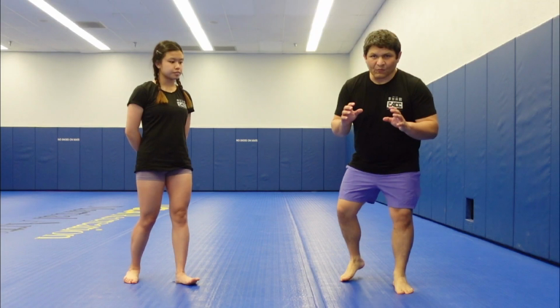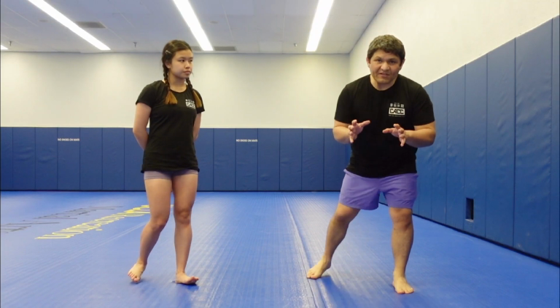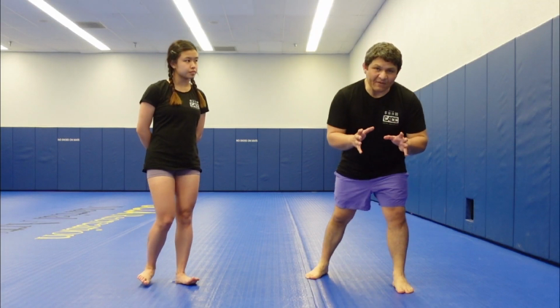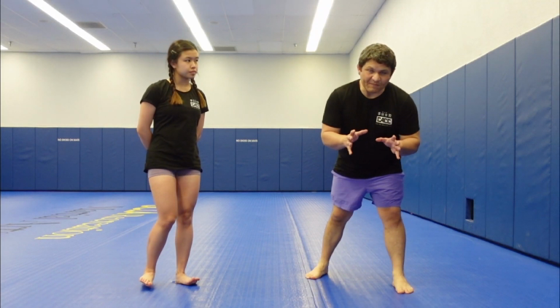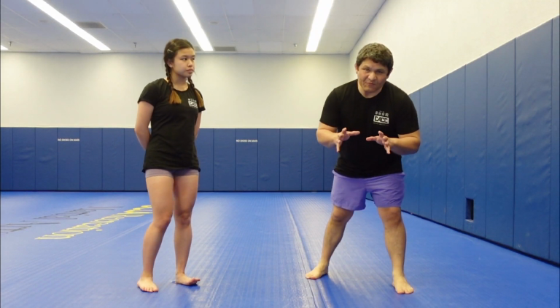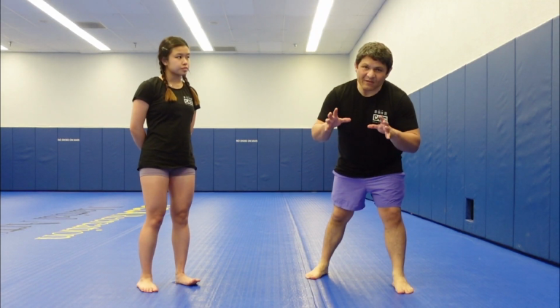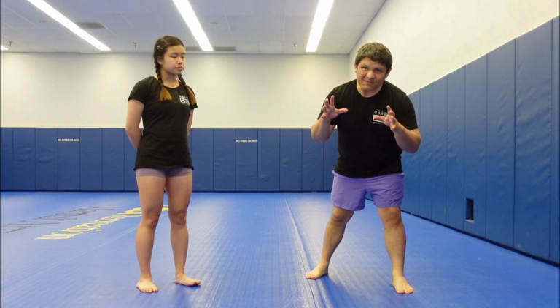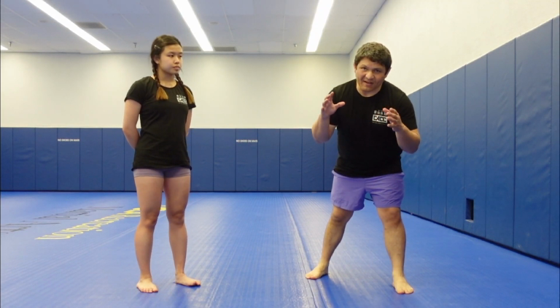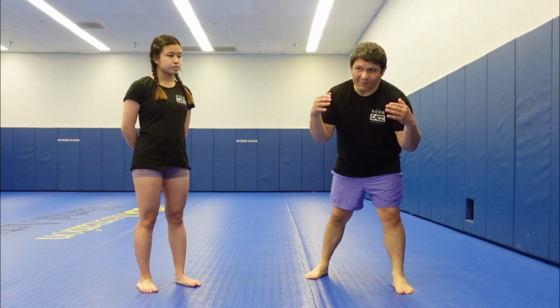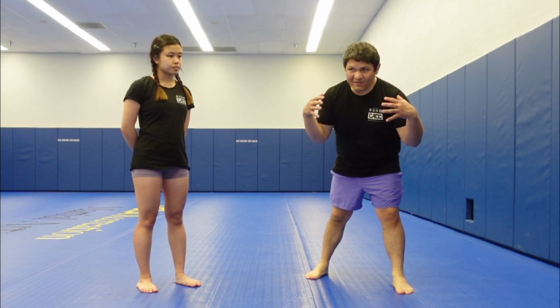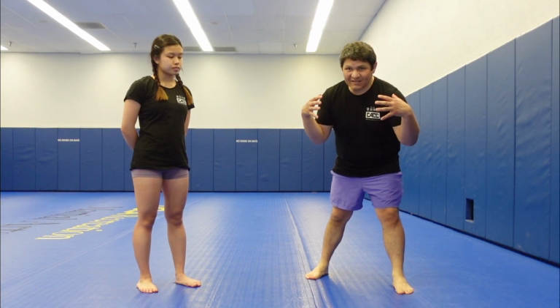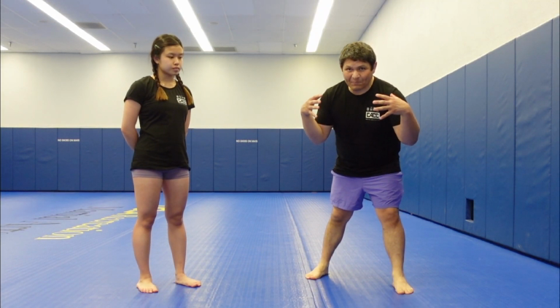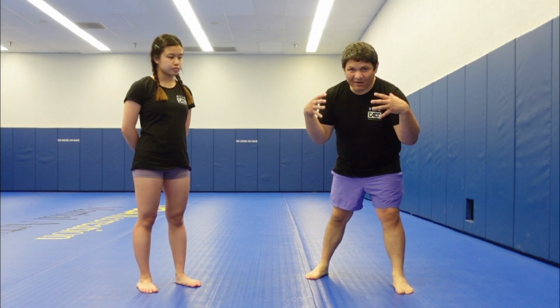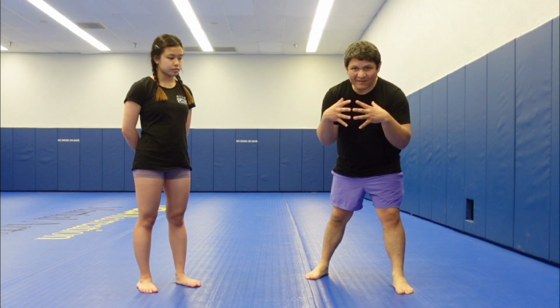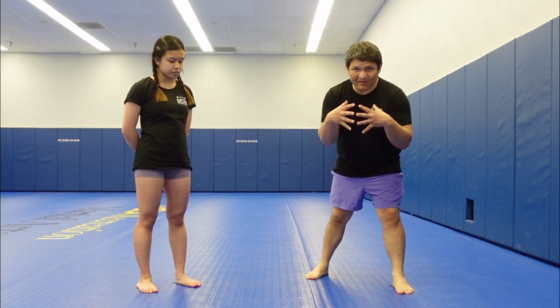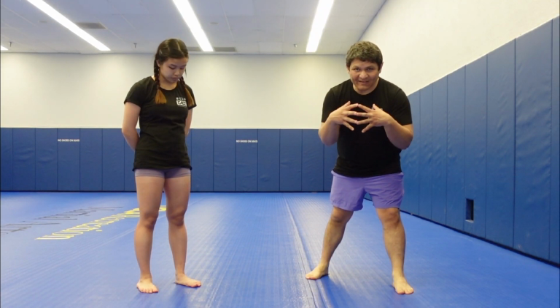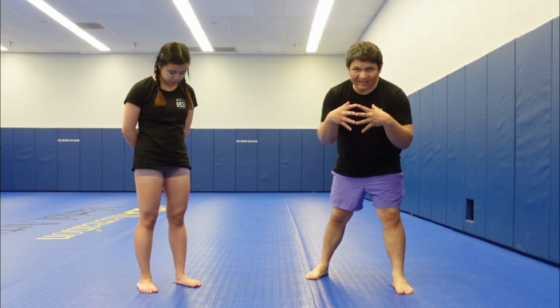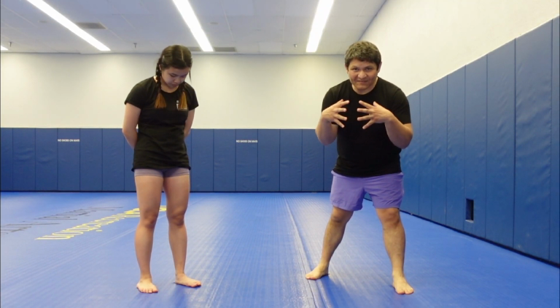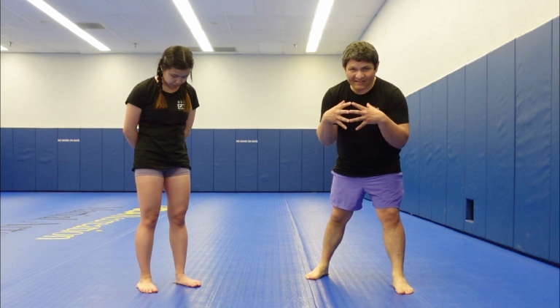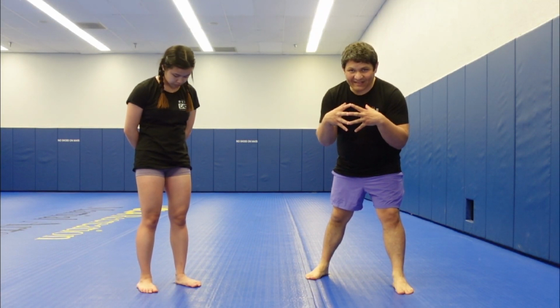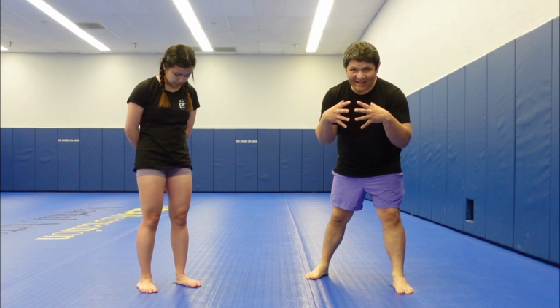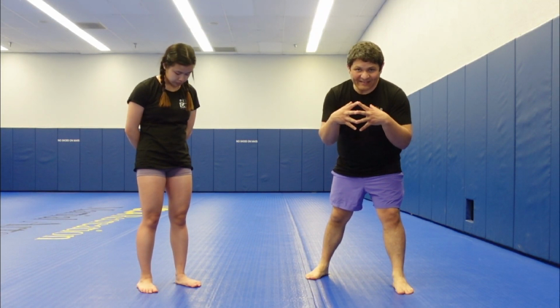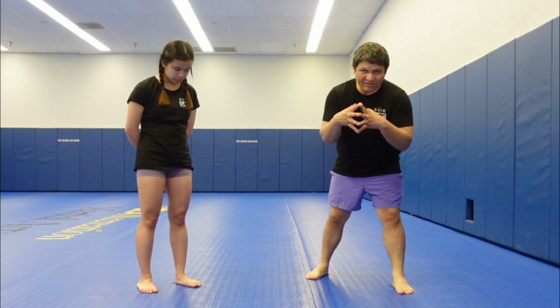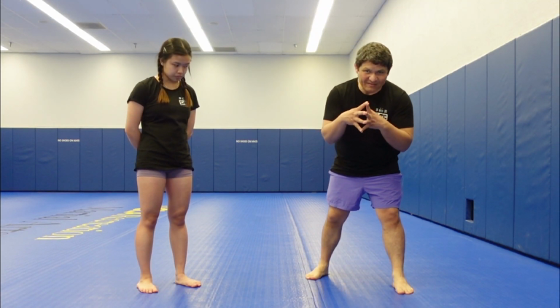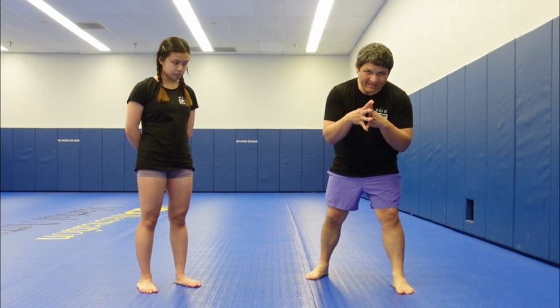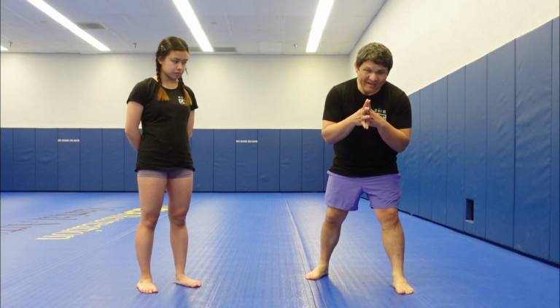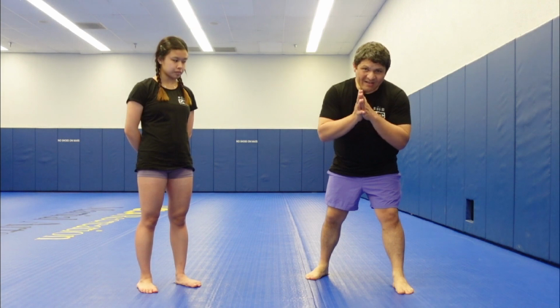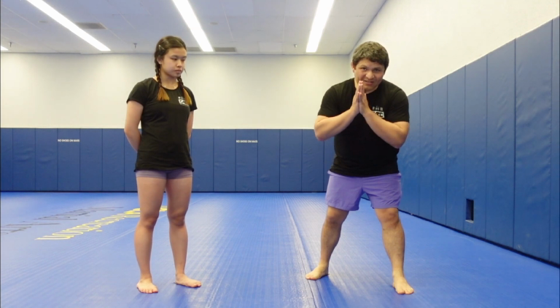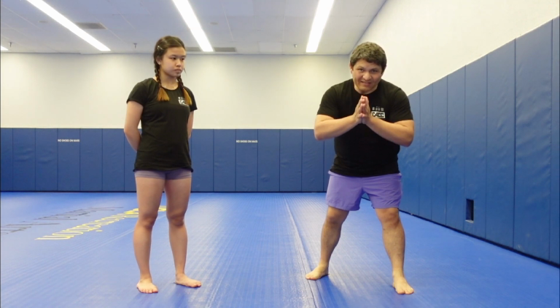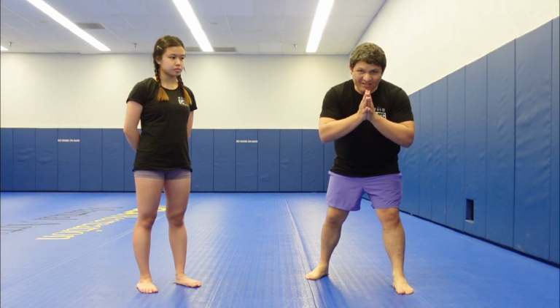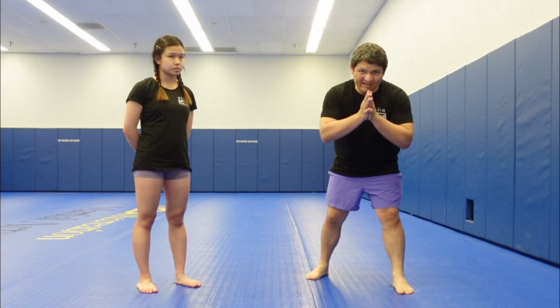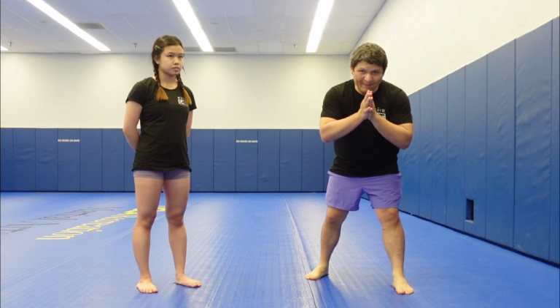One Championship this weekend — we saw a really perfect blending of sanda and catch wrestling. Let's check it out.